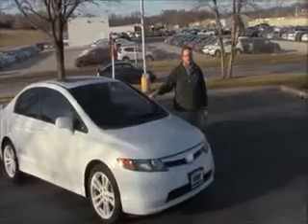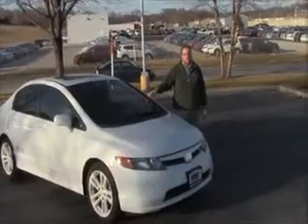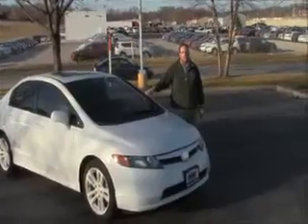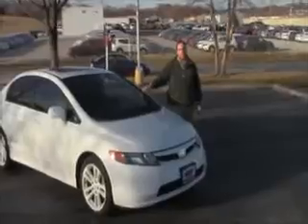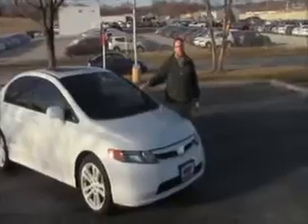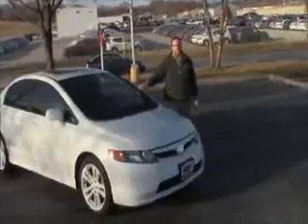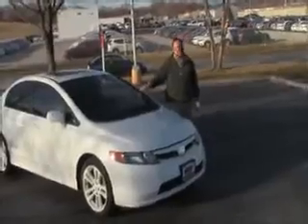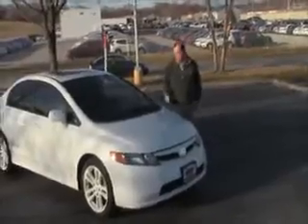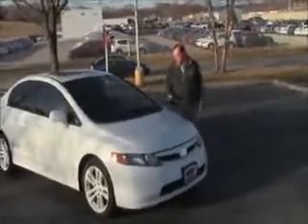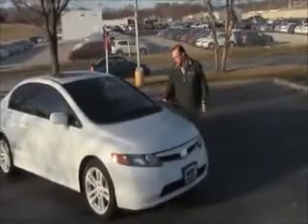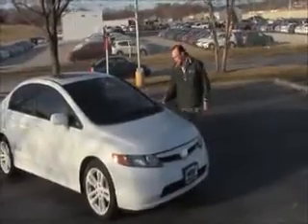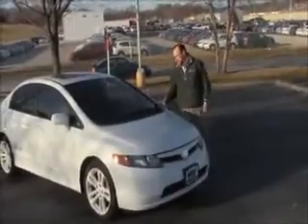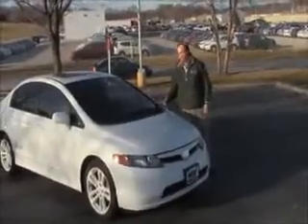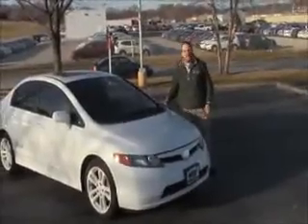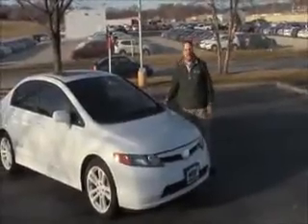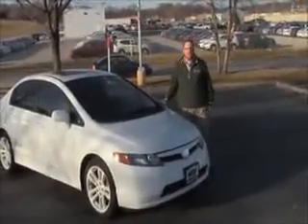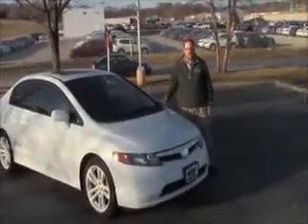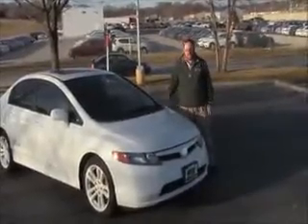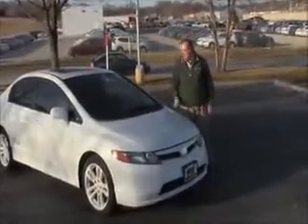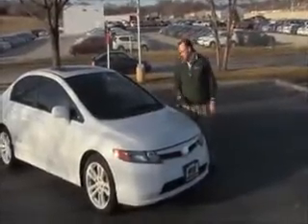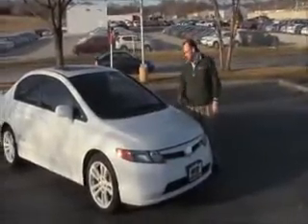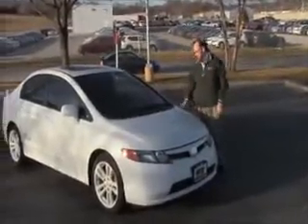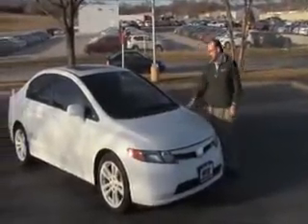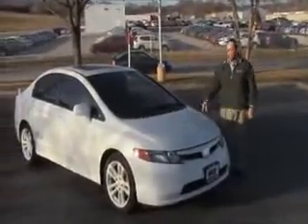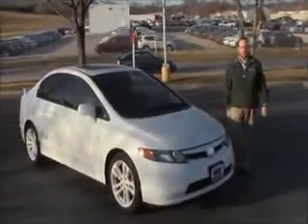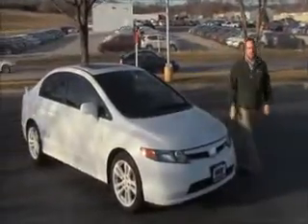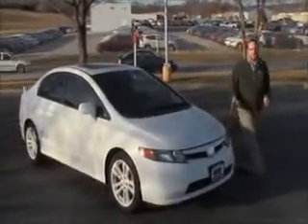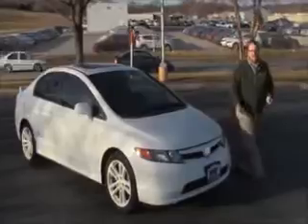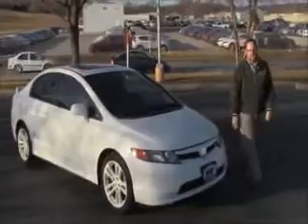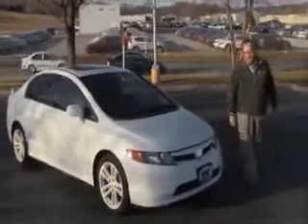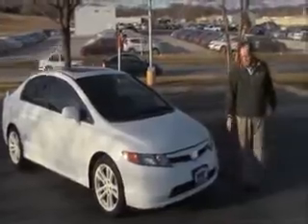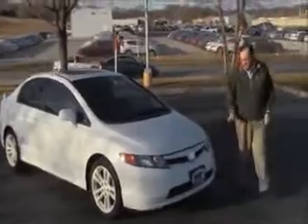Brian Kelly here for the Honda Giant, here to show you this 2008 Honda Civic SI. It just came in on trade and has just under 80,000 miles.